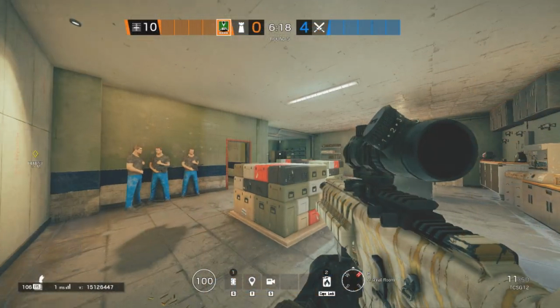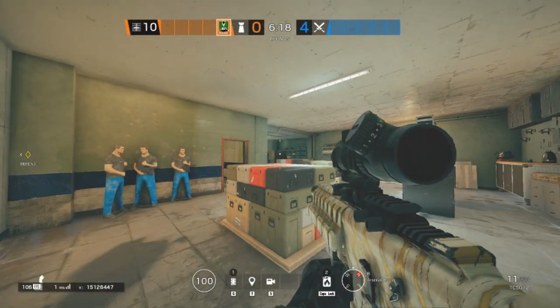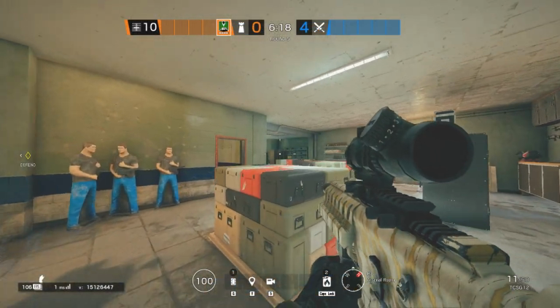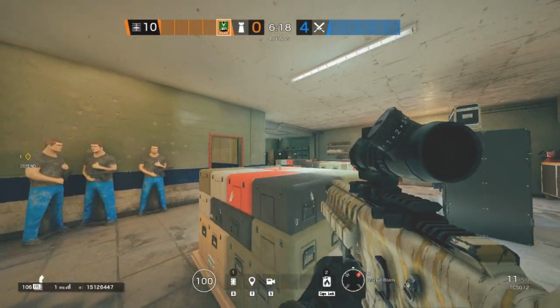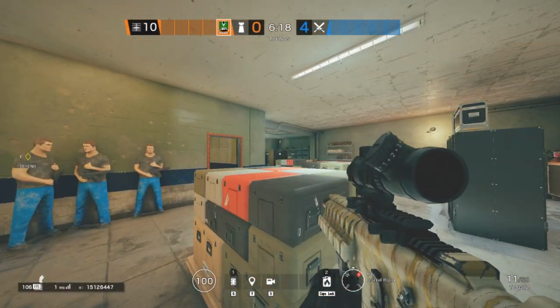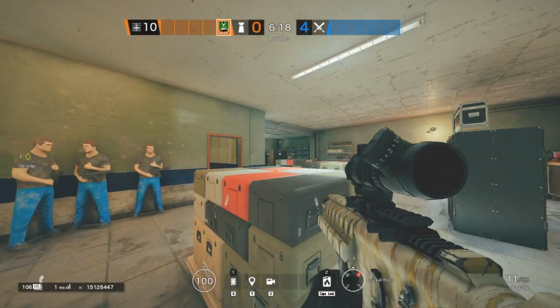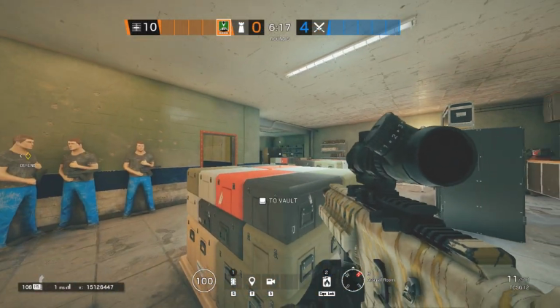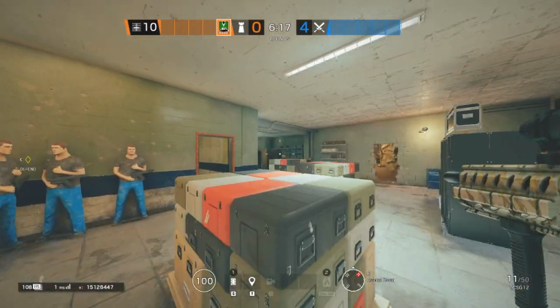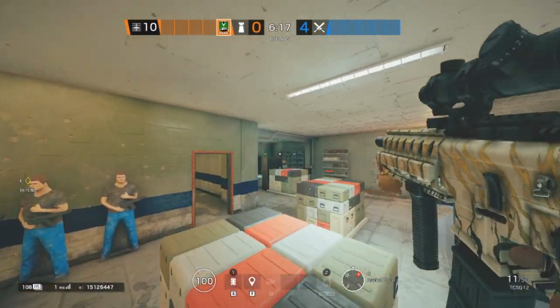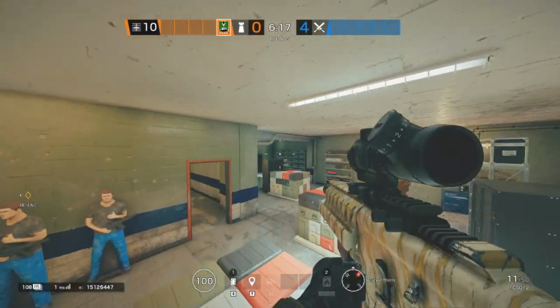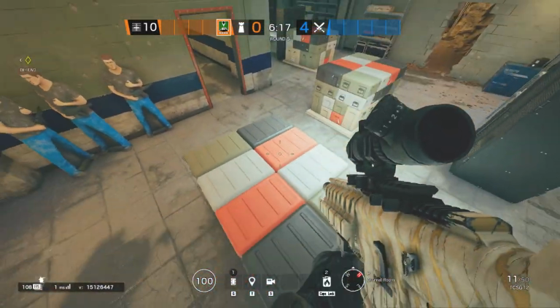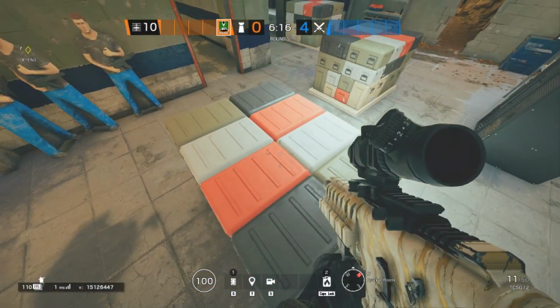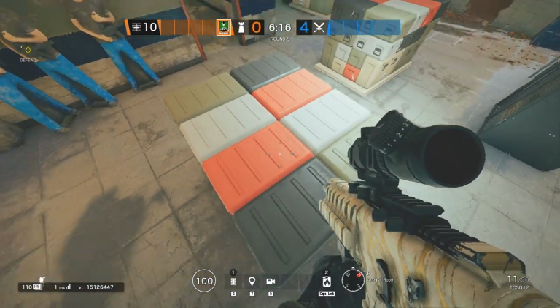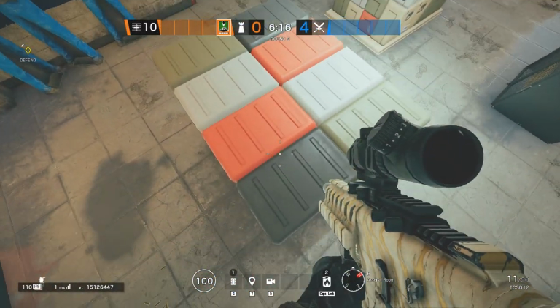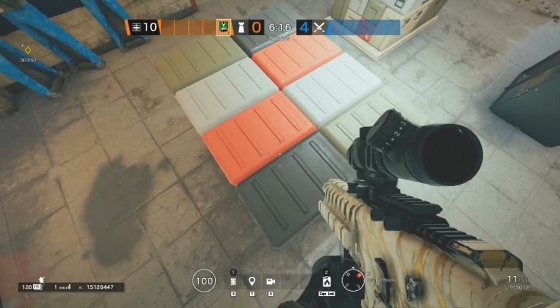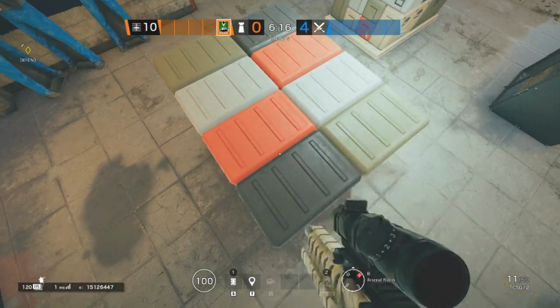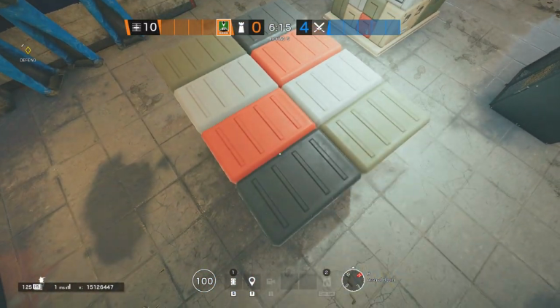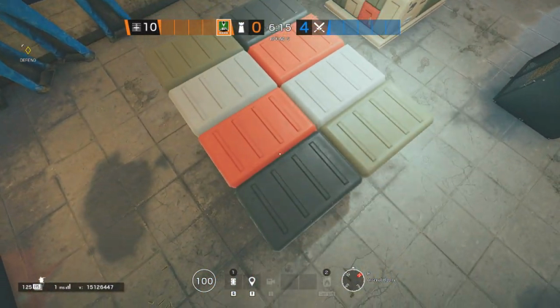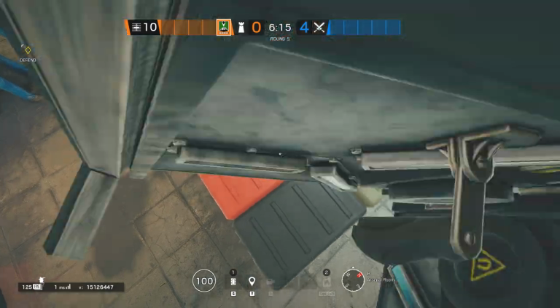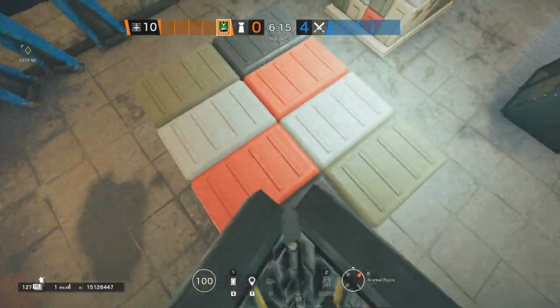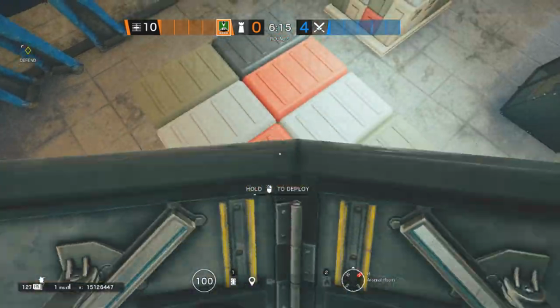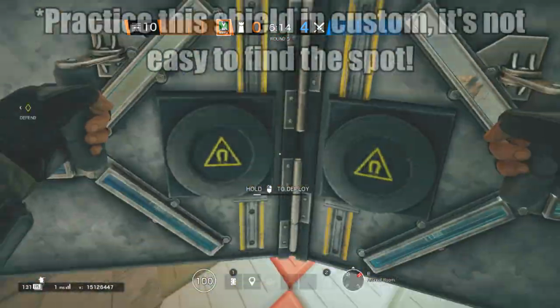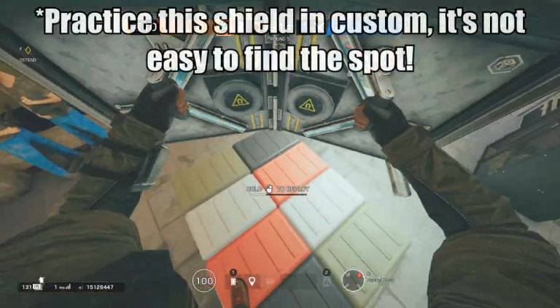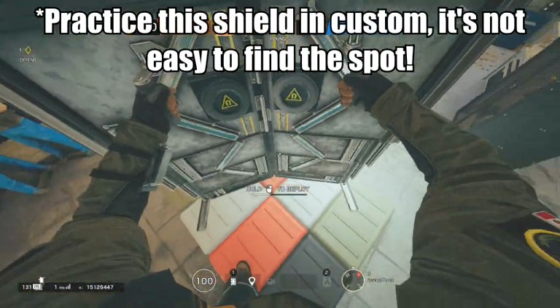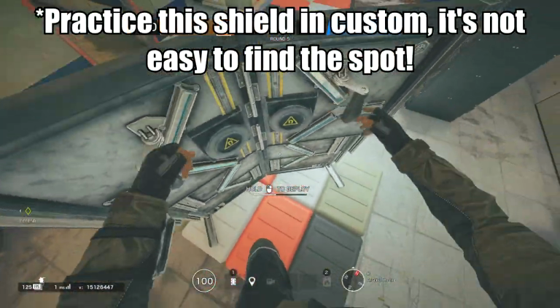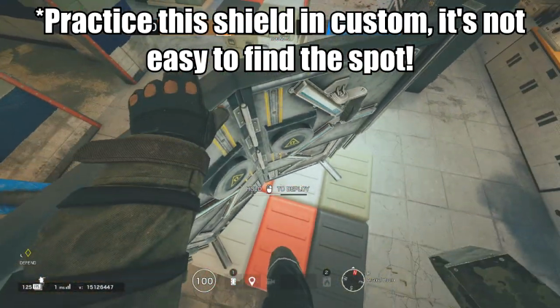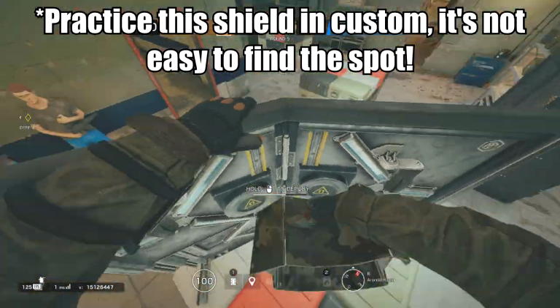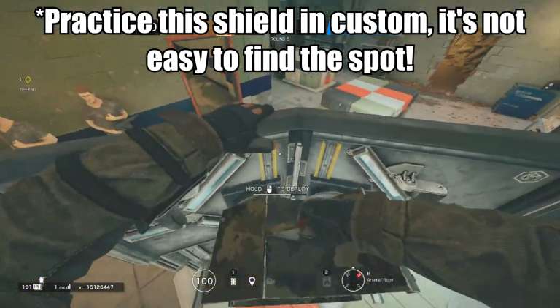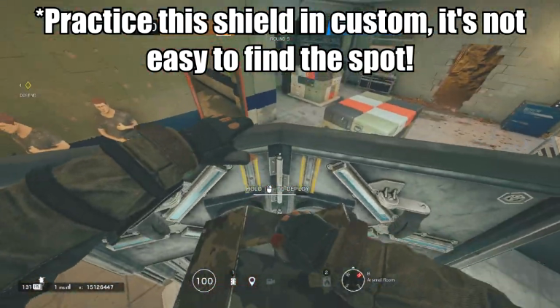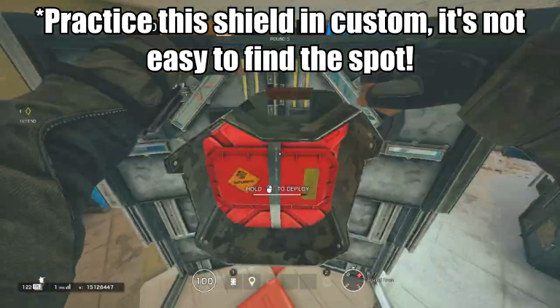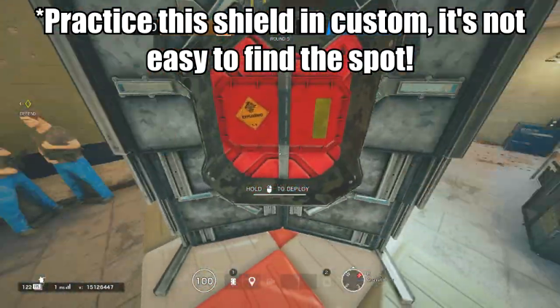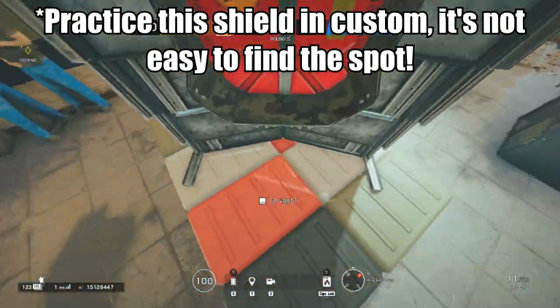Have you ever thought of denying the Kitchen hatch drop with a deployable shield that allows attackers to see you from the Kitchen hatch?